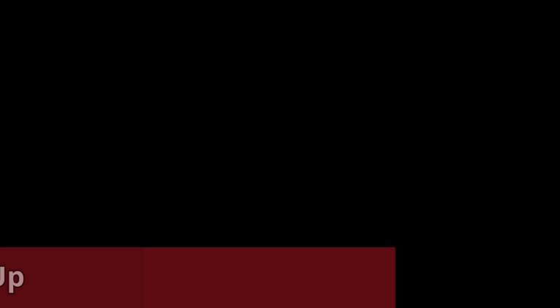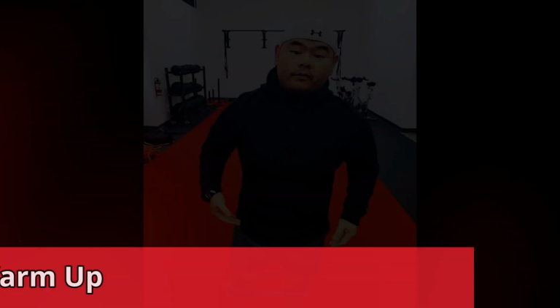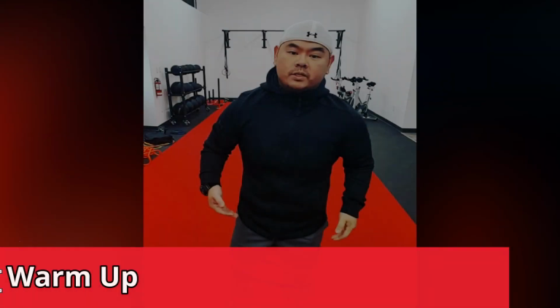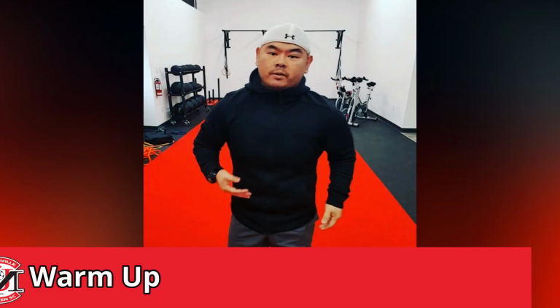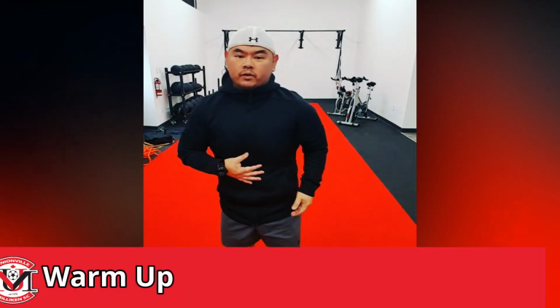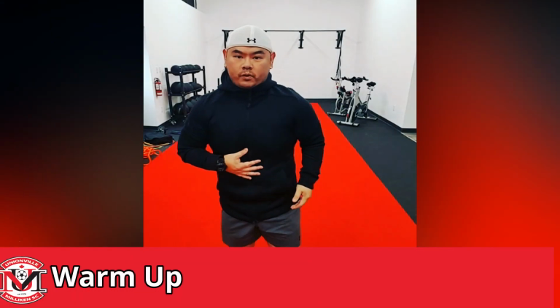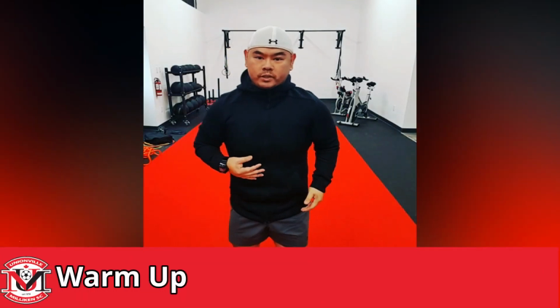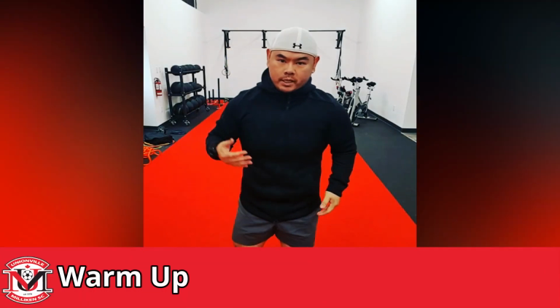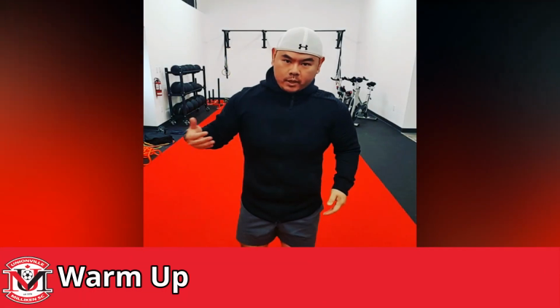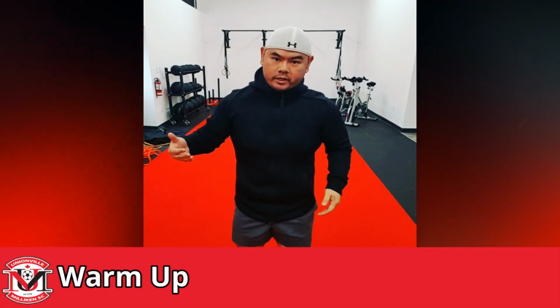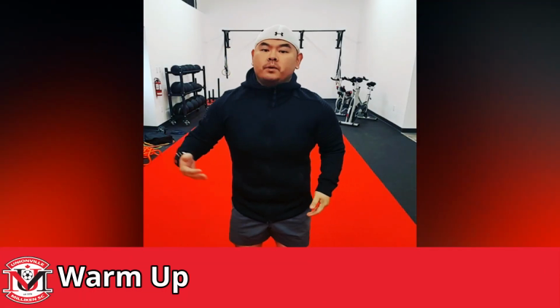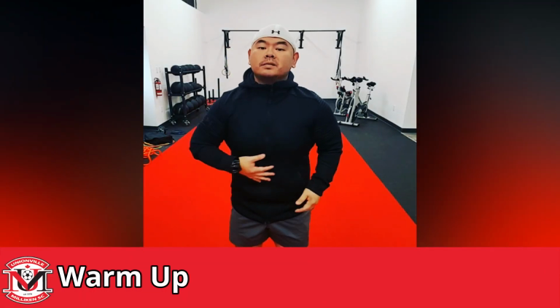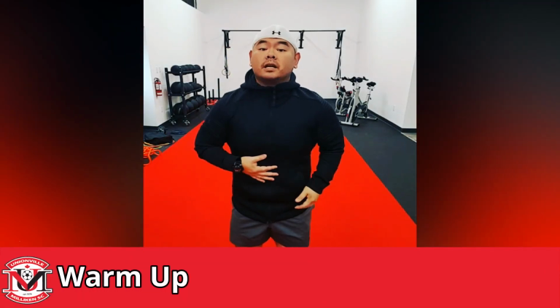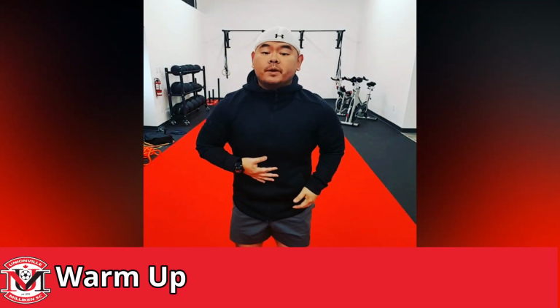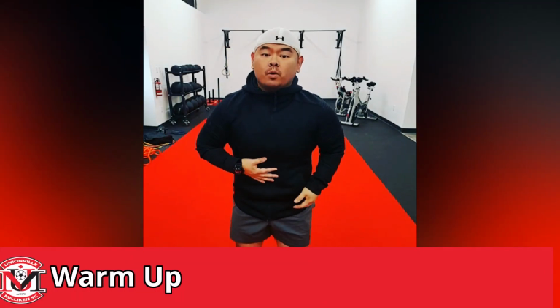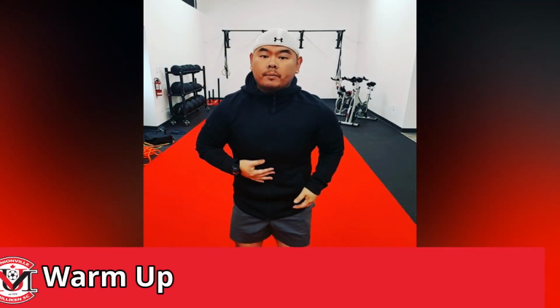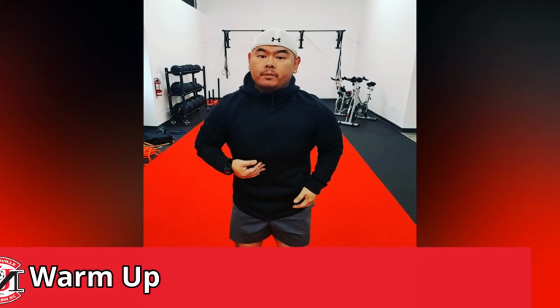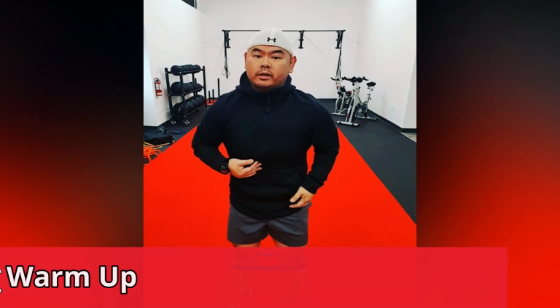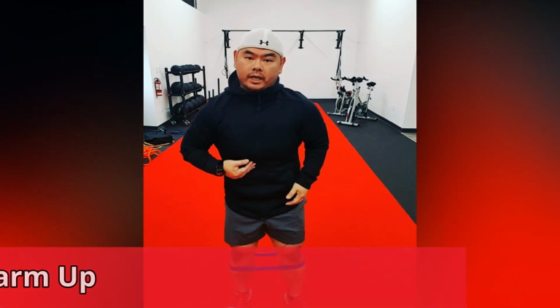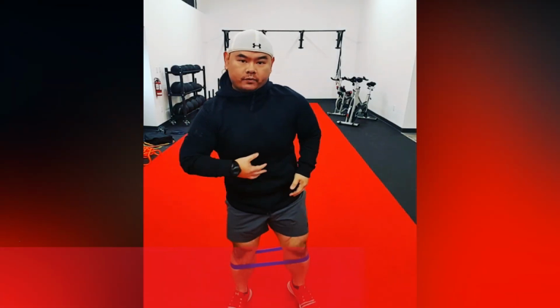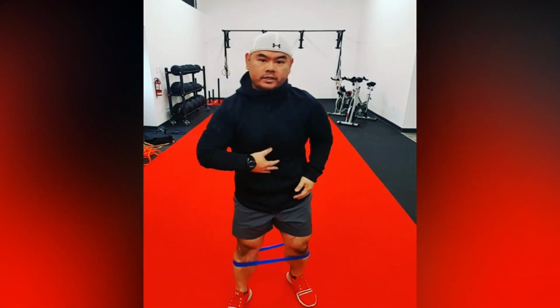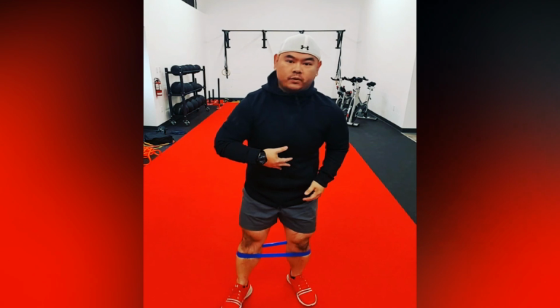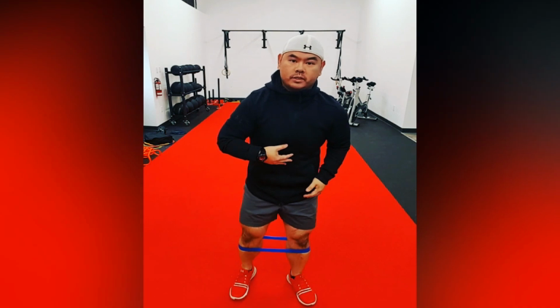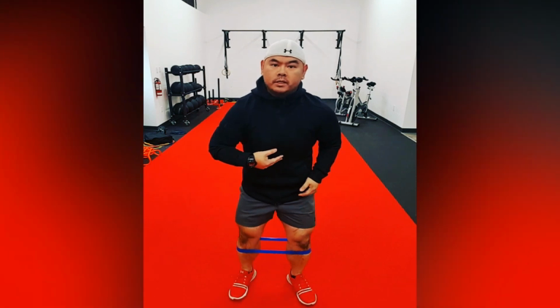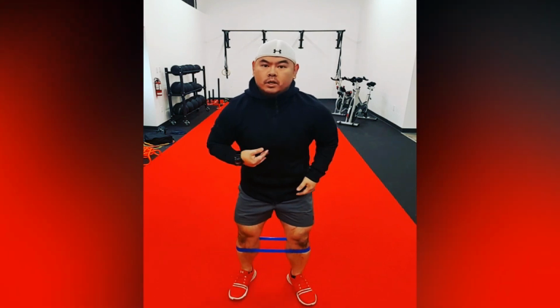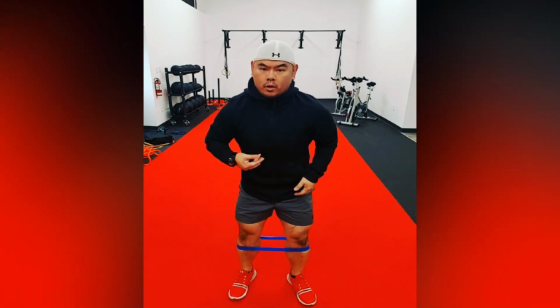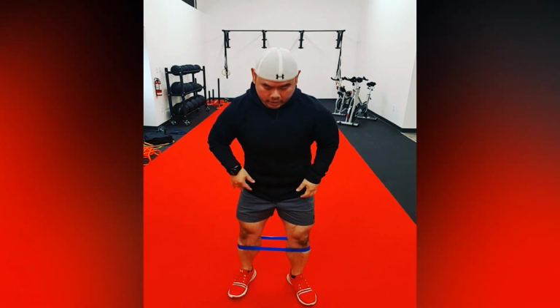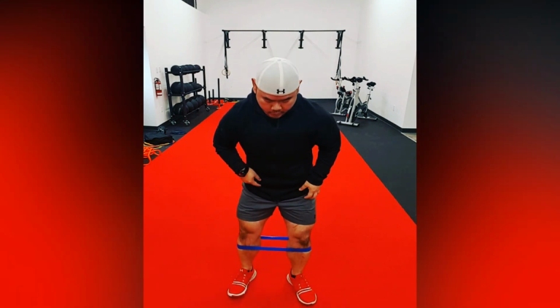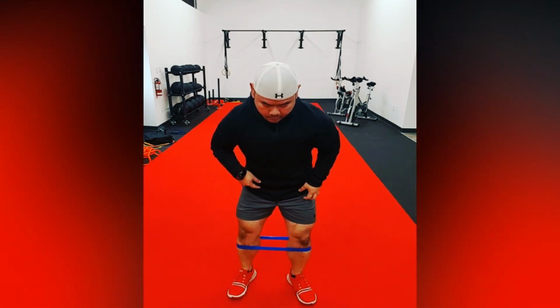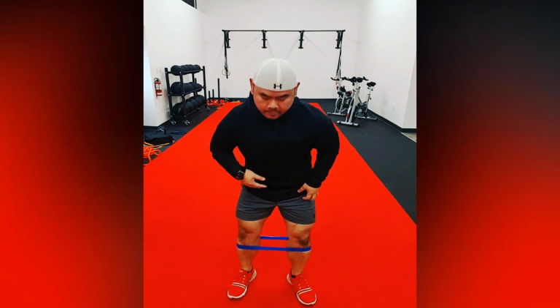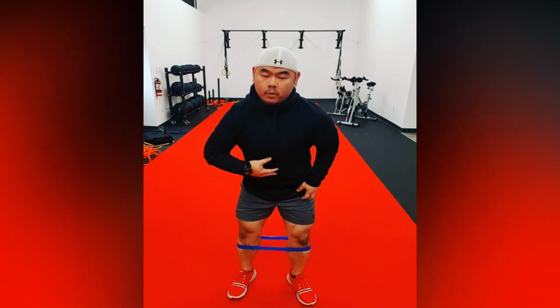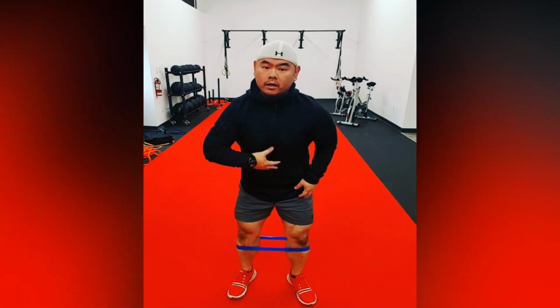Hi athletes, welcome to our first workout. This is going to be a warm-up component. First things first, we're going to be doing our band mini walk.